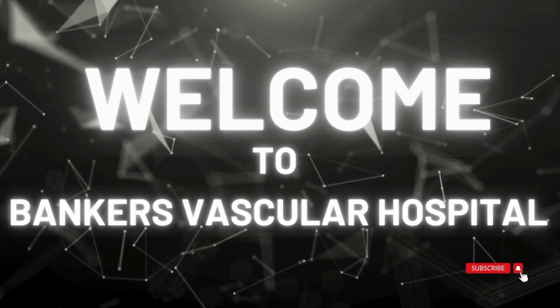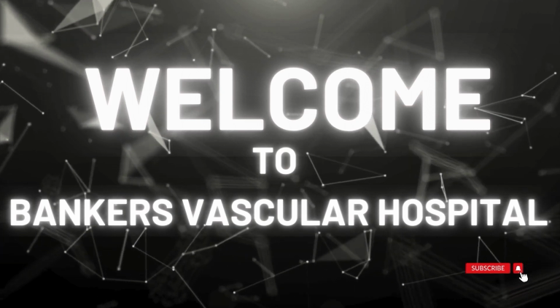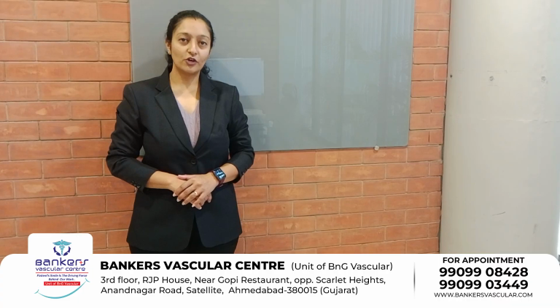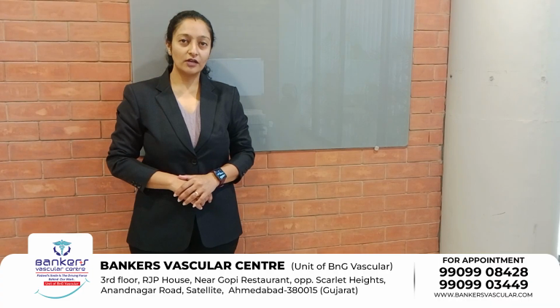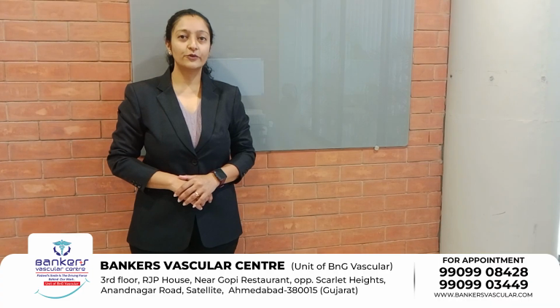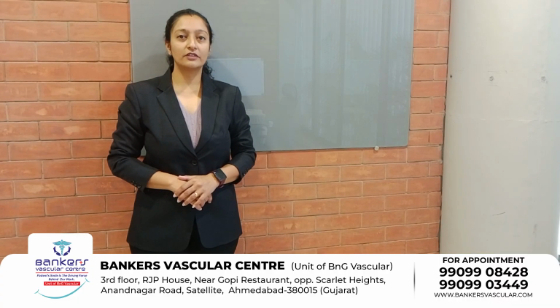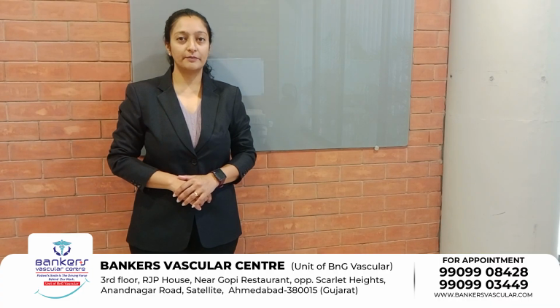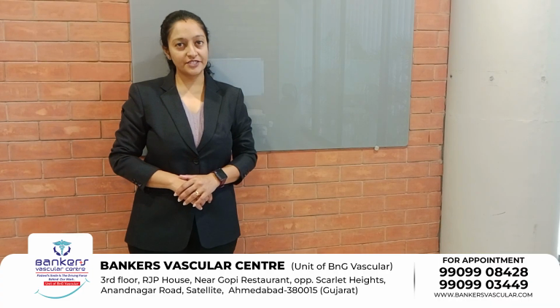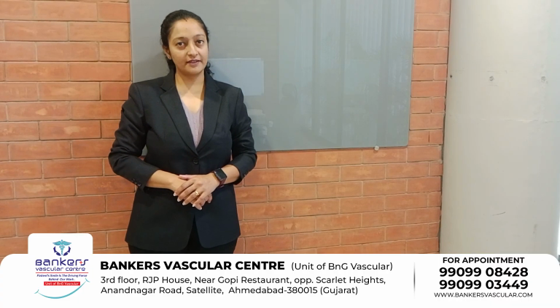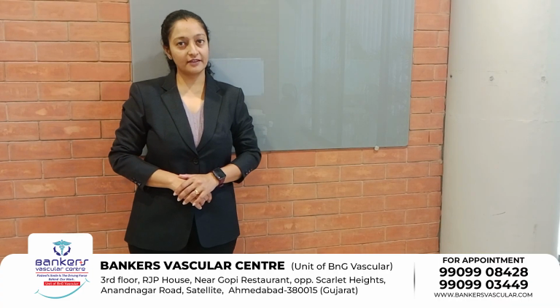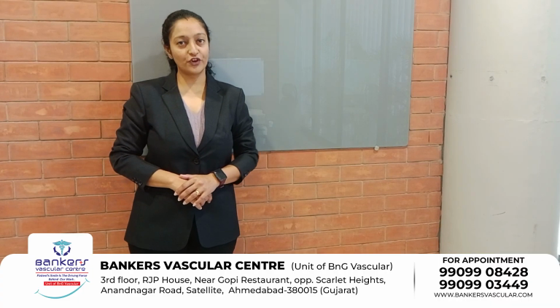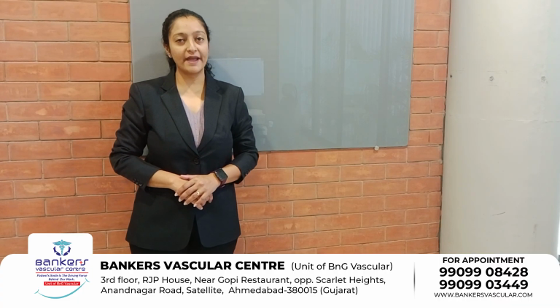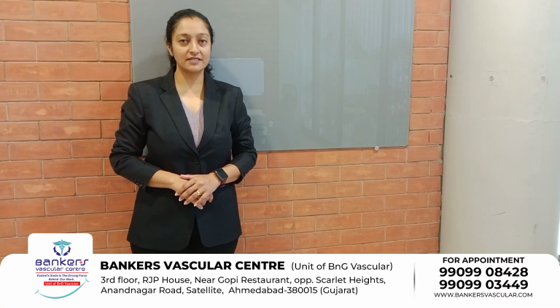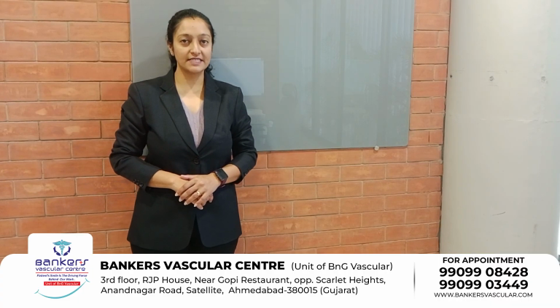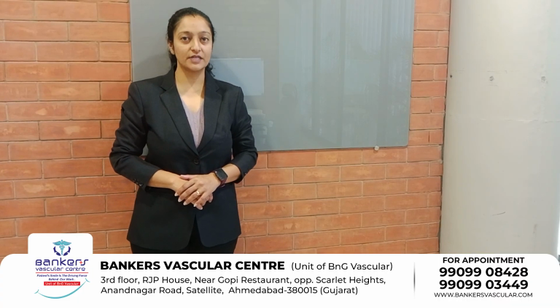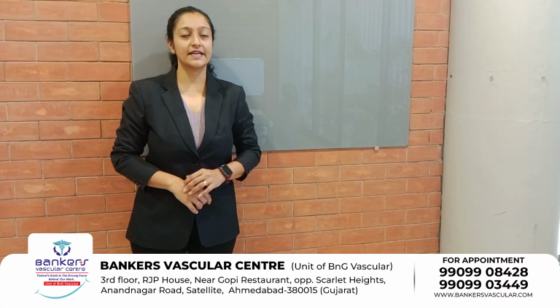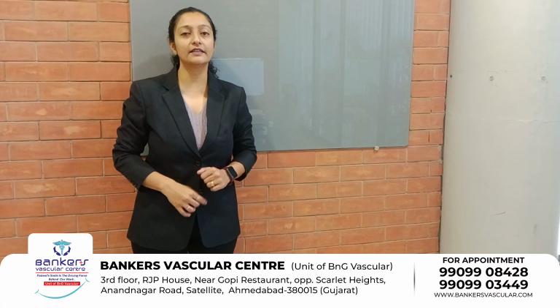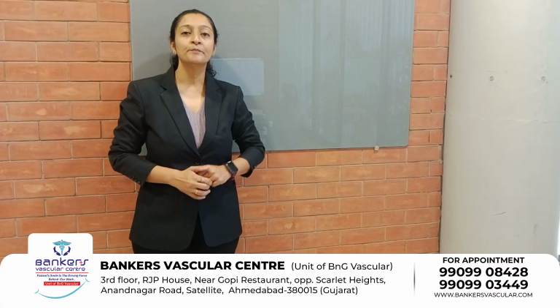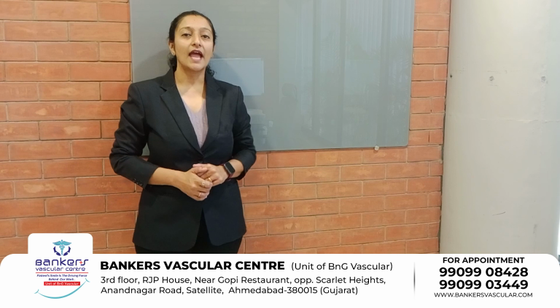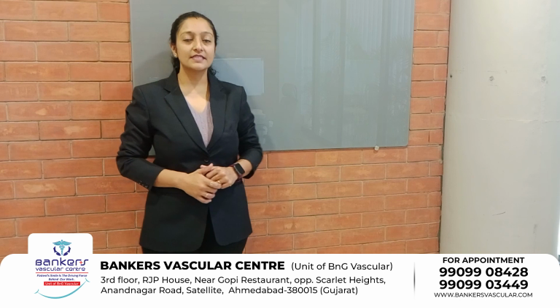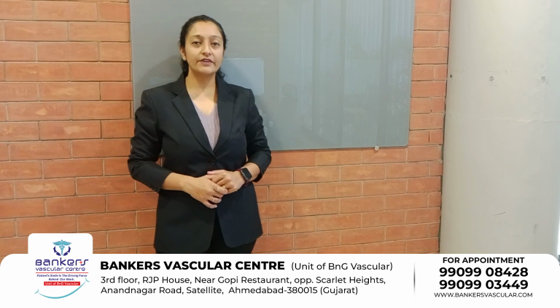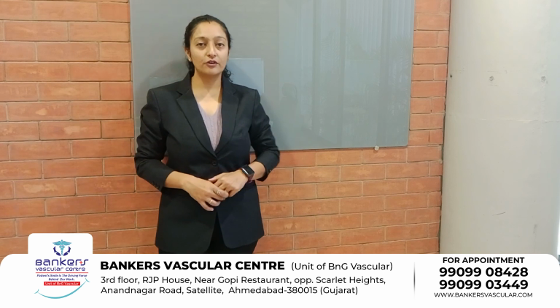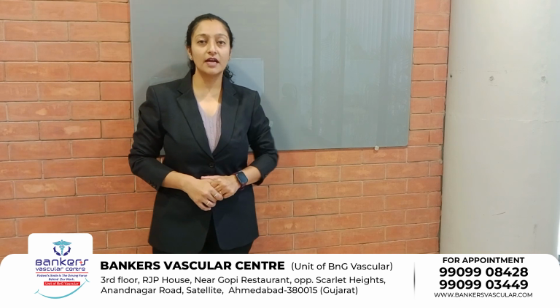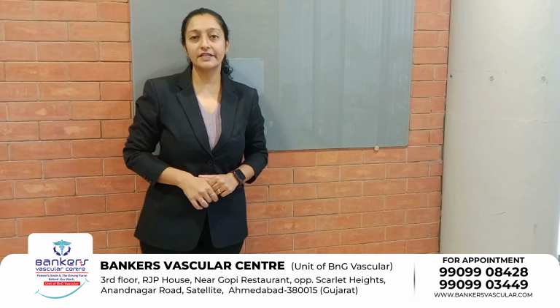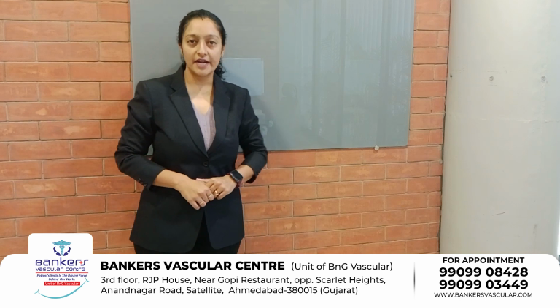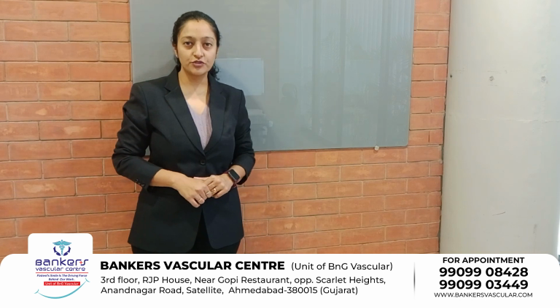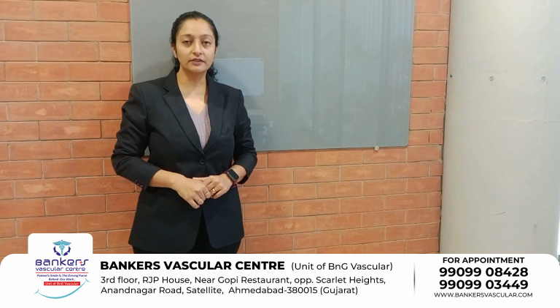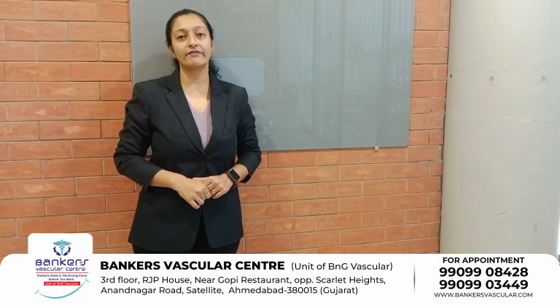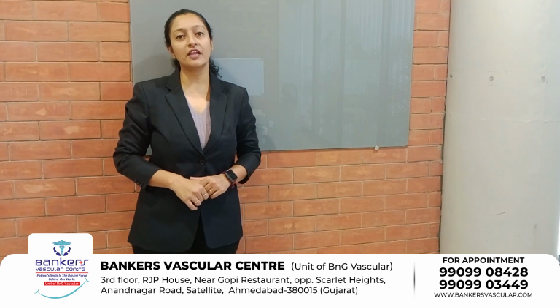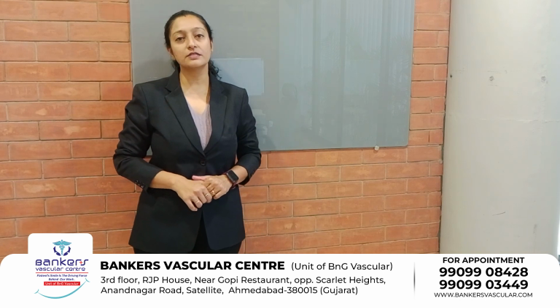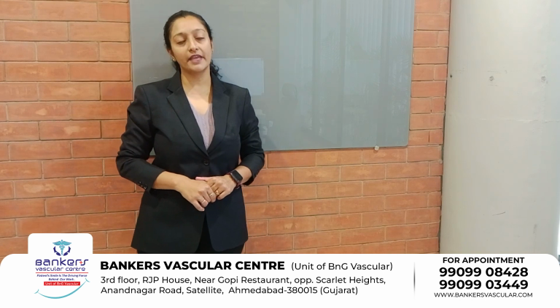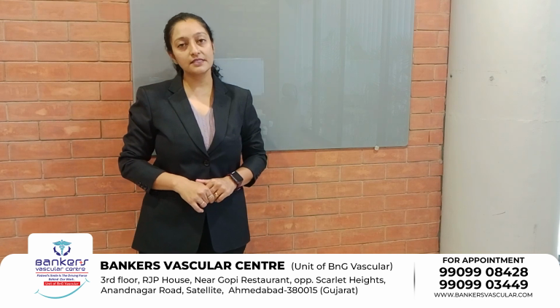Hello all, I am Dr. Abhira Shah Tarkar from Bankers Vascular Center. In this video, we will know about the treatment of varicose veins.